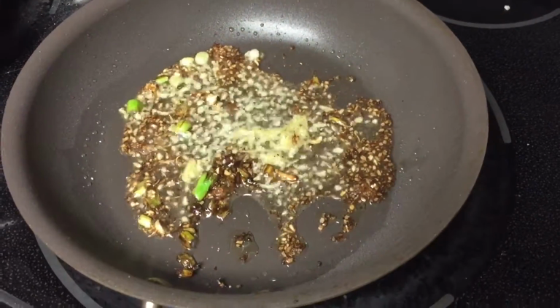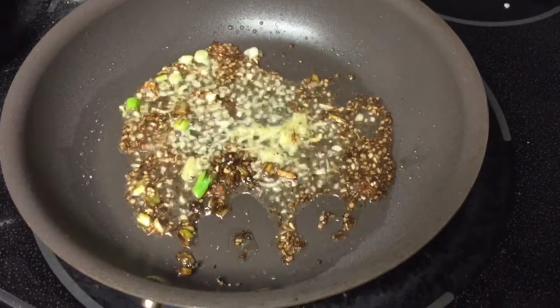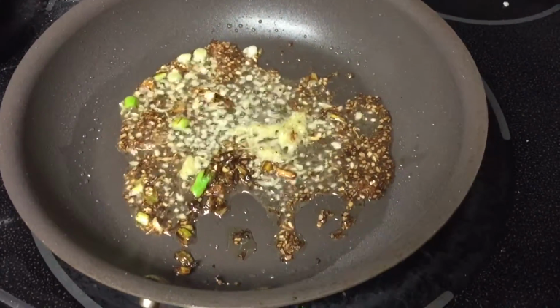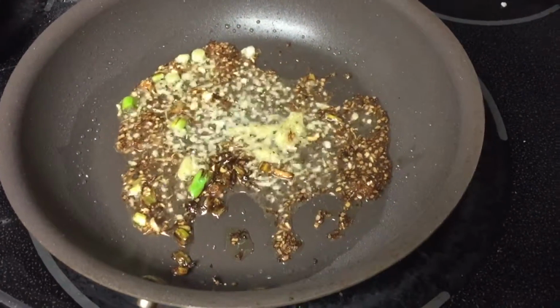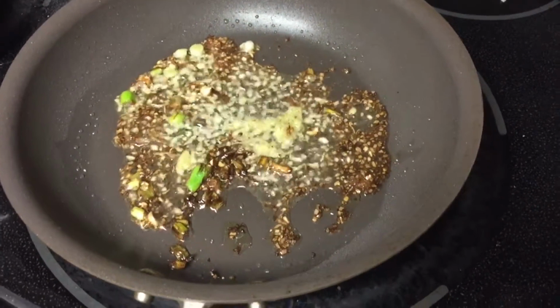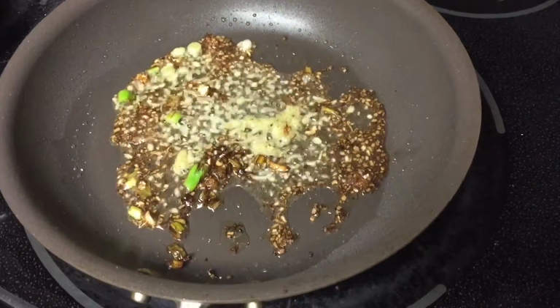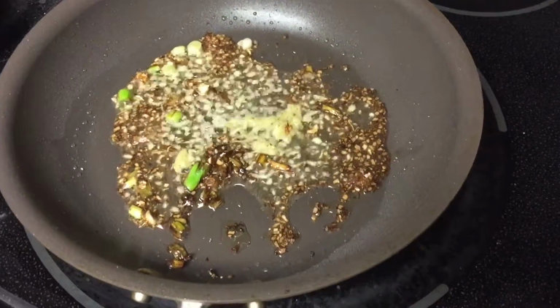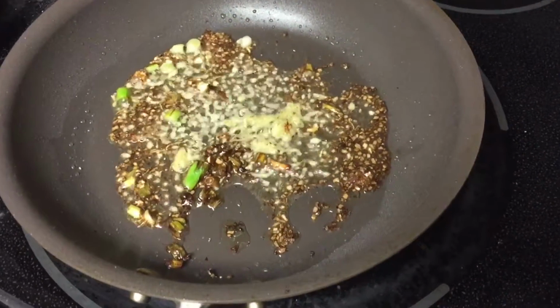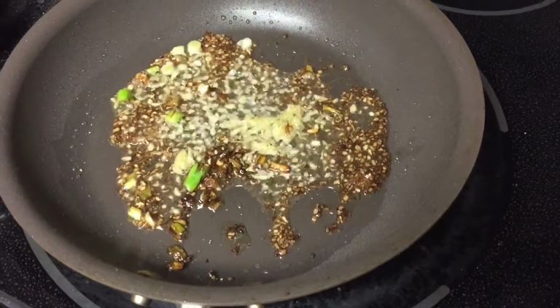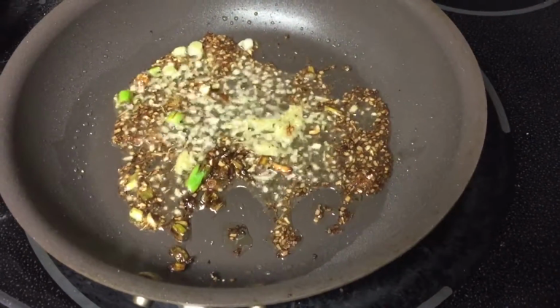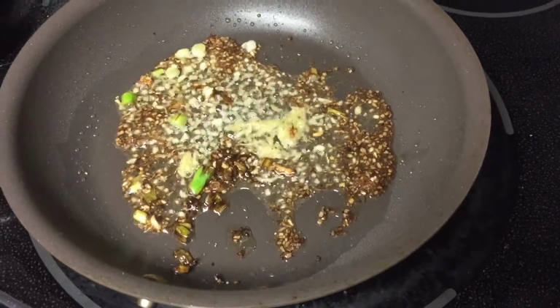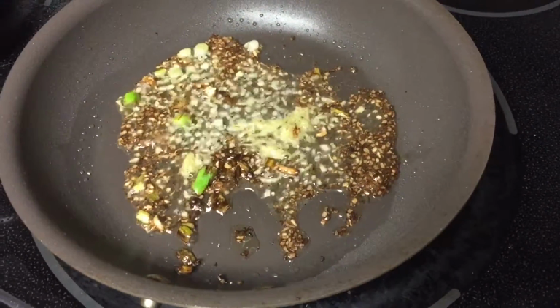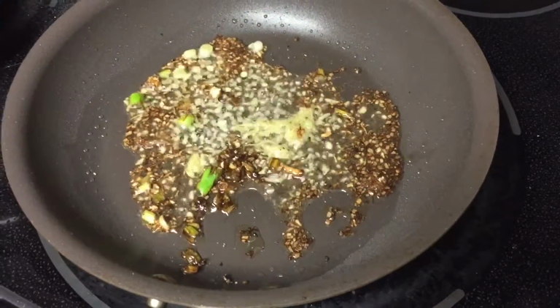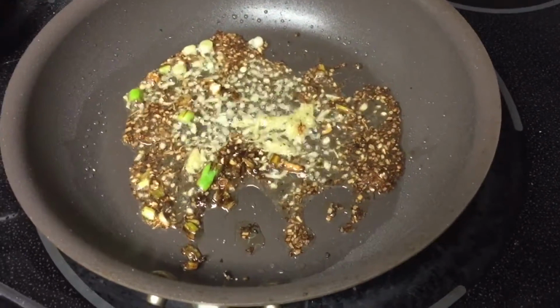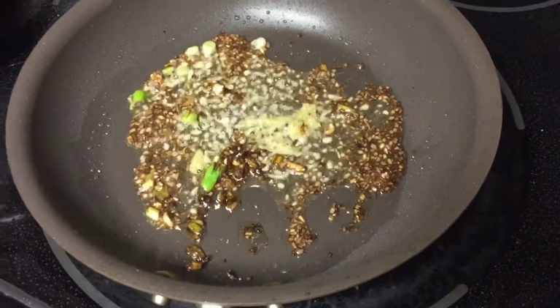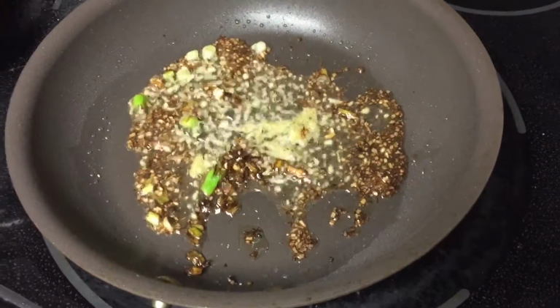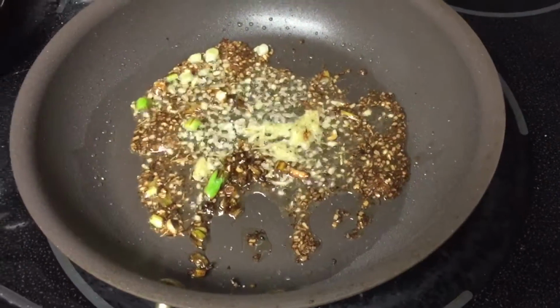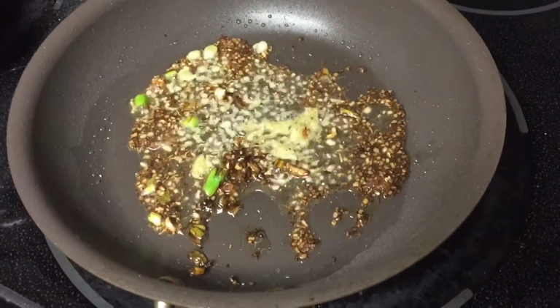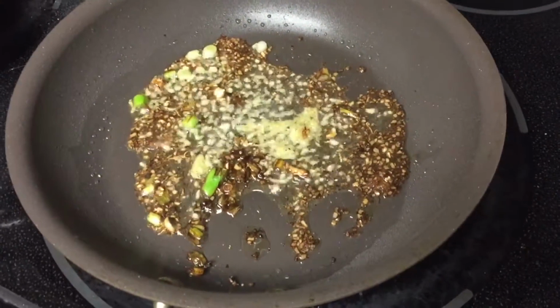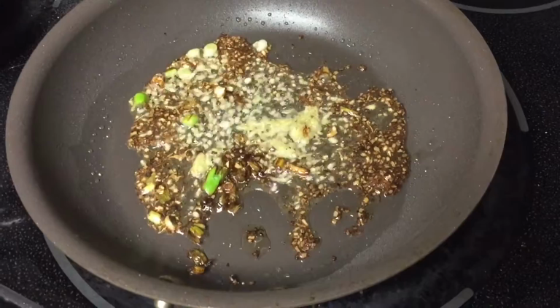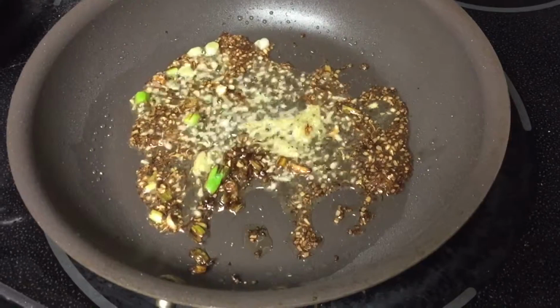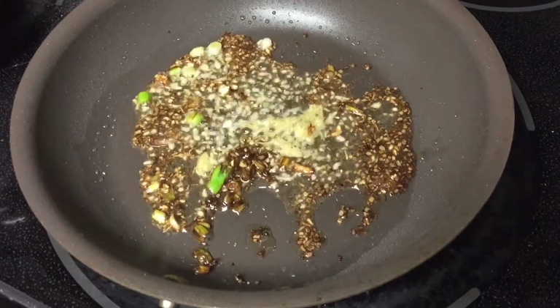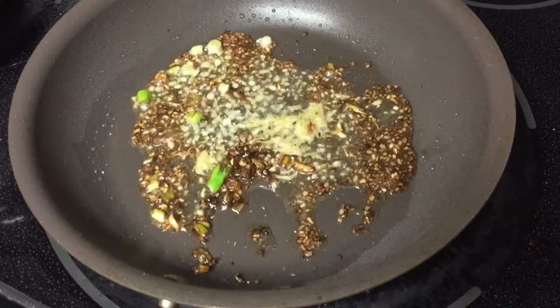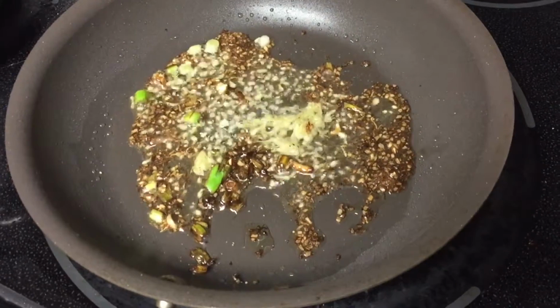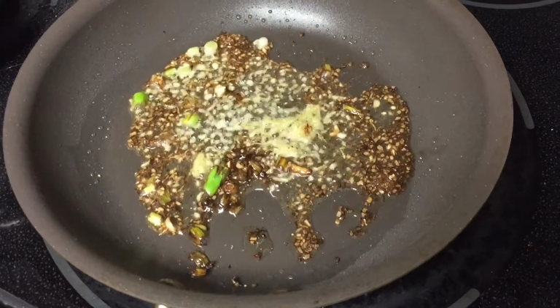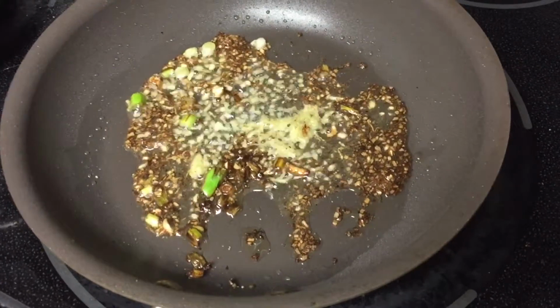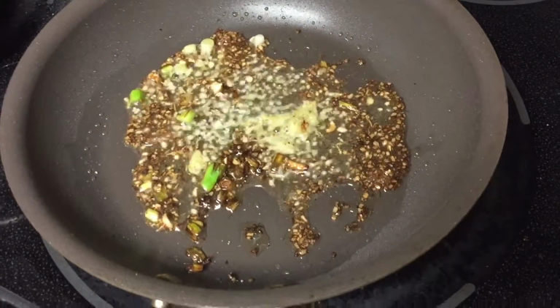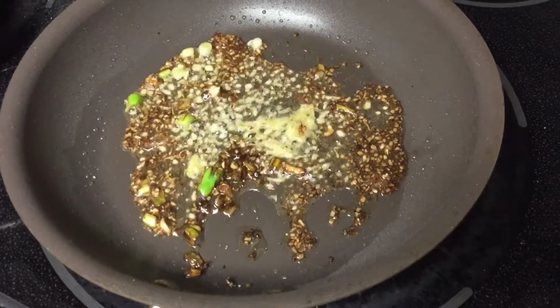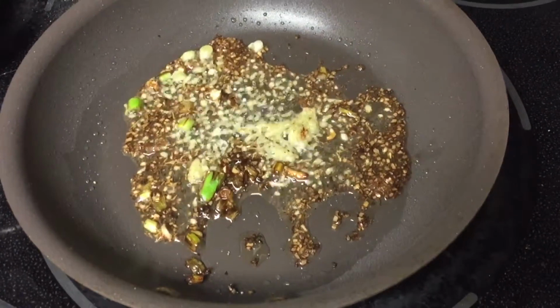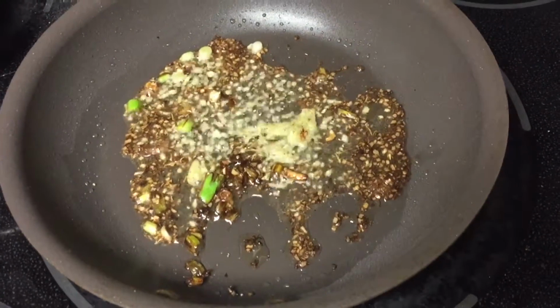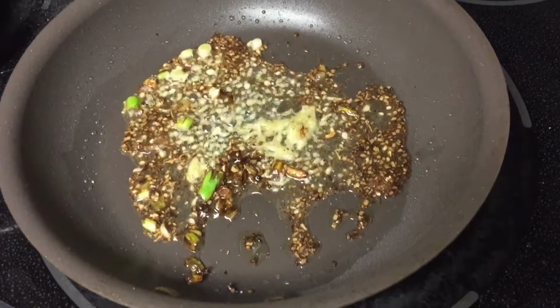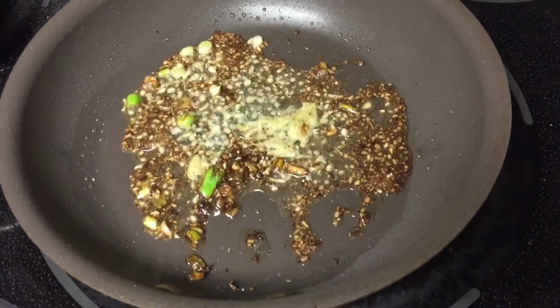Now I'm cooking the ginger with the white bottoms of the scallions. A little oil, salt and pepper for 2 minutes.